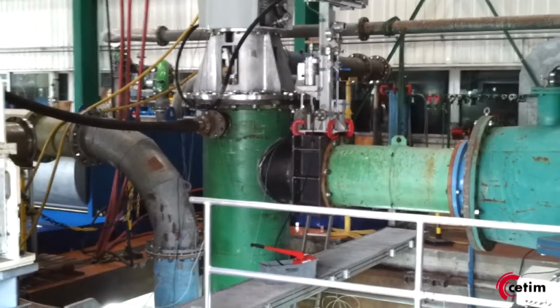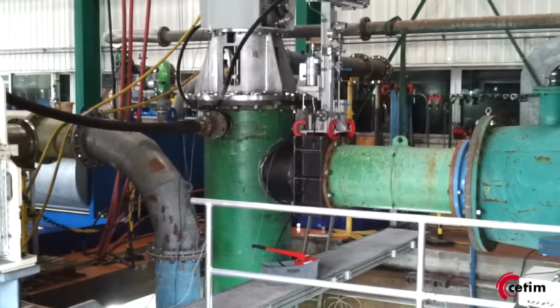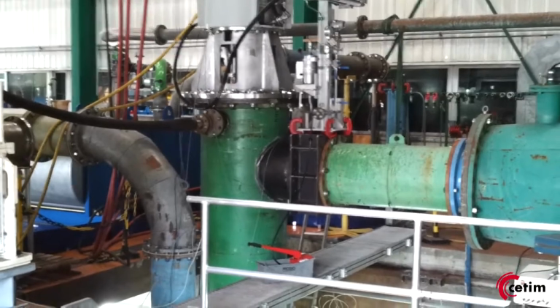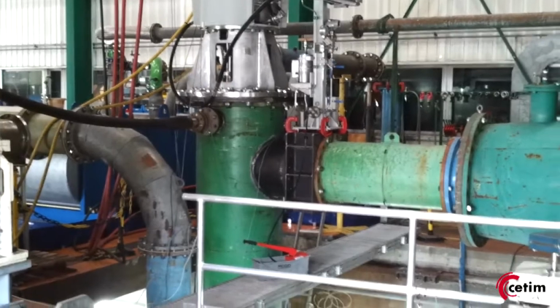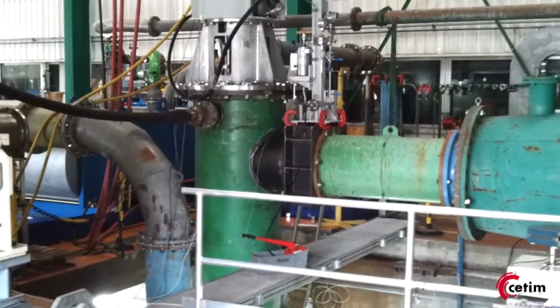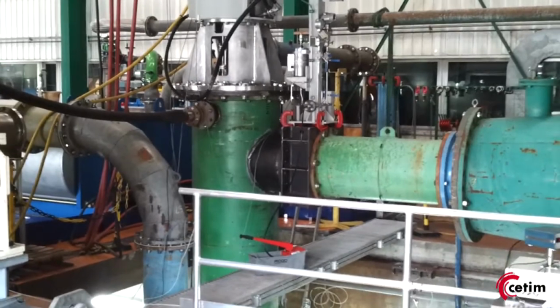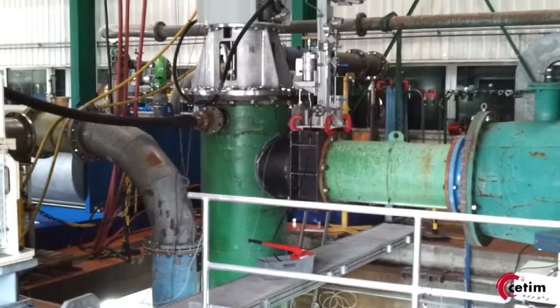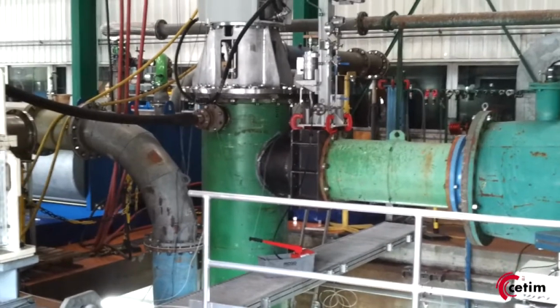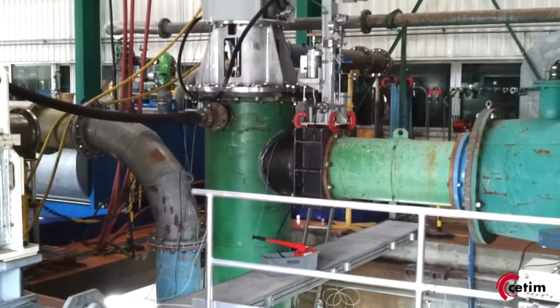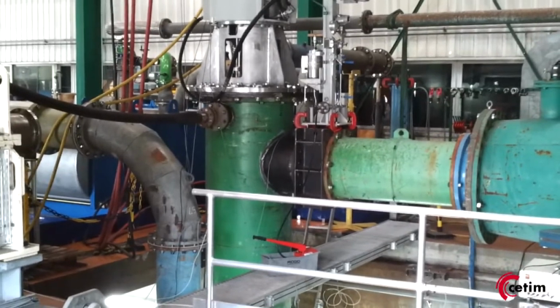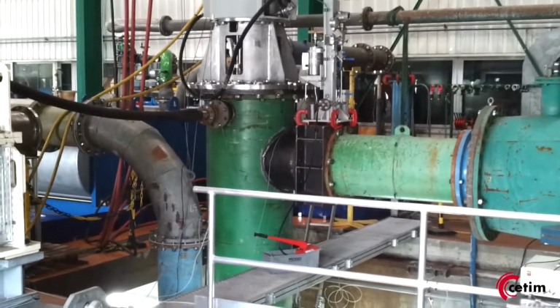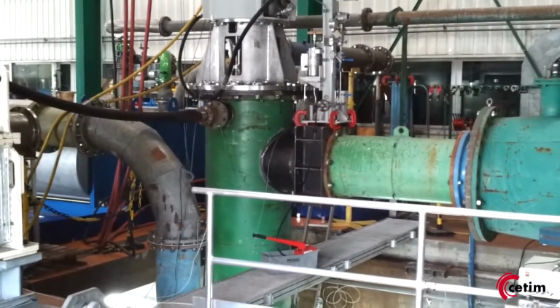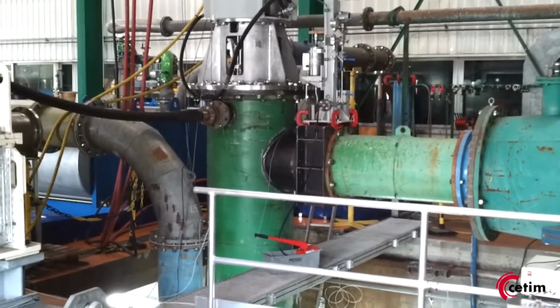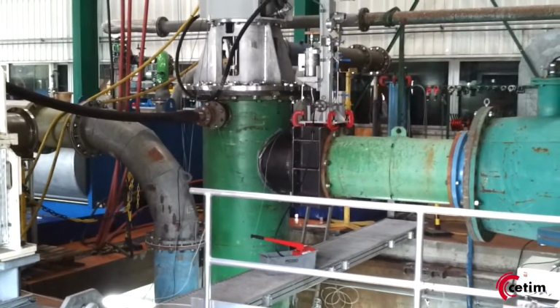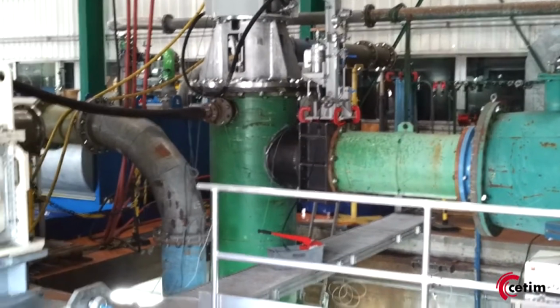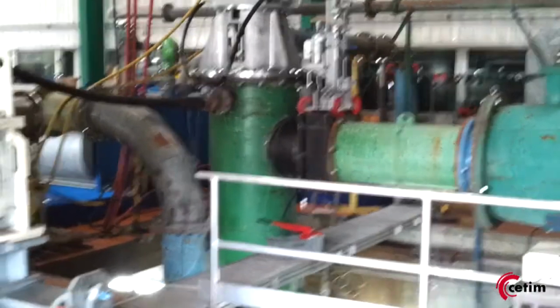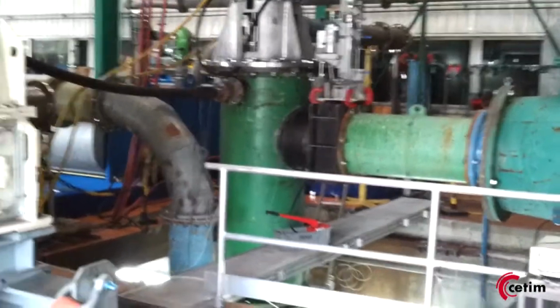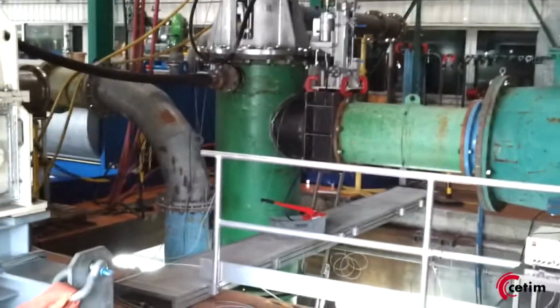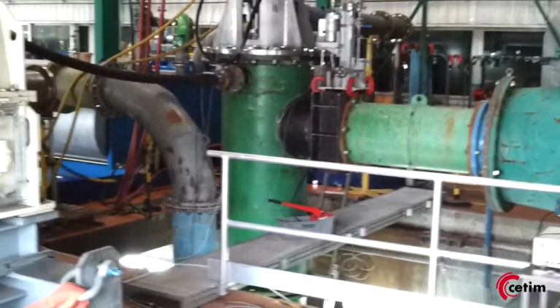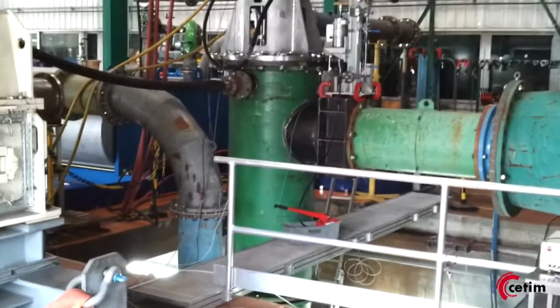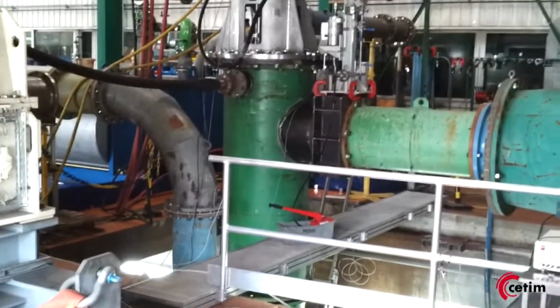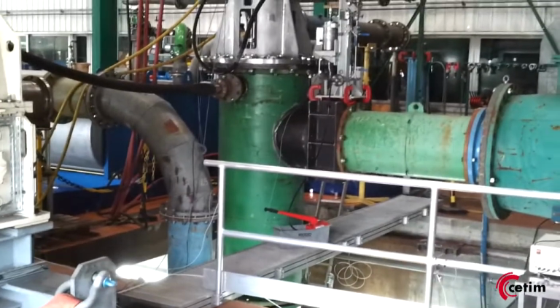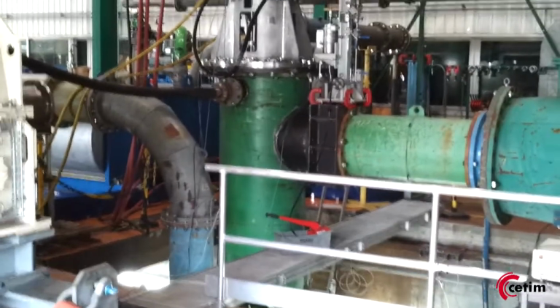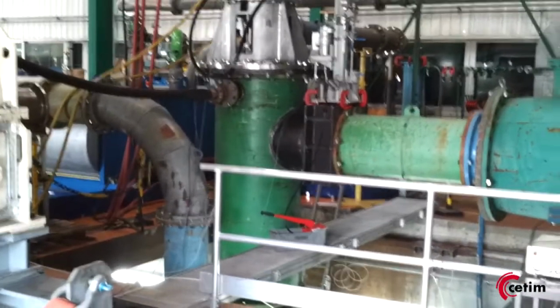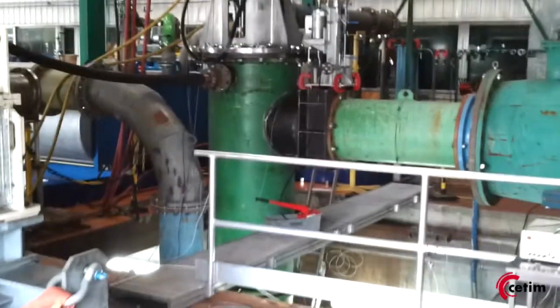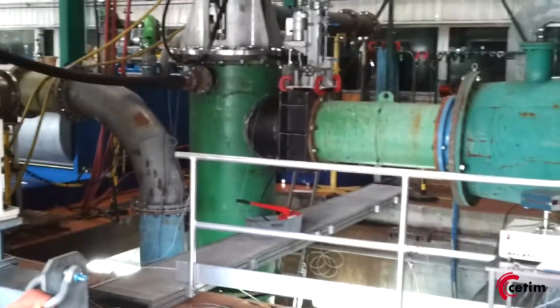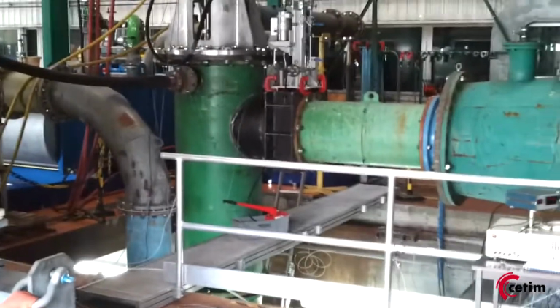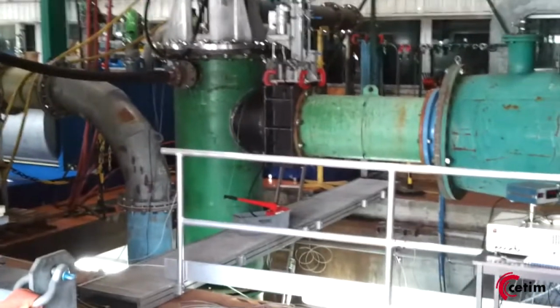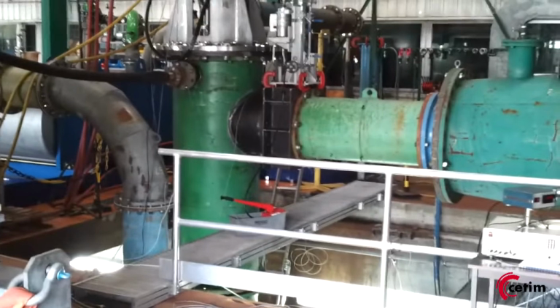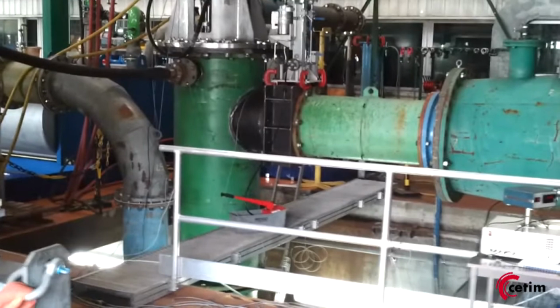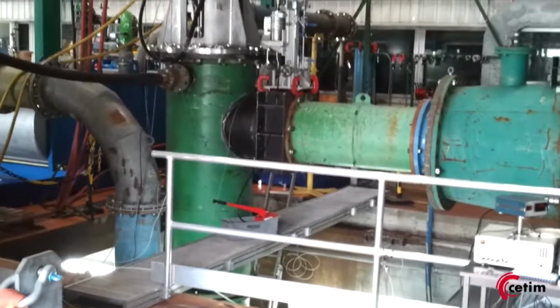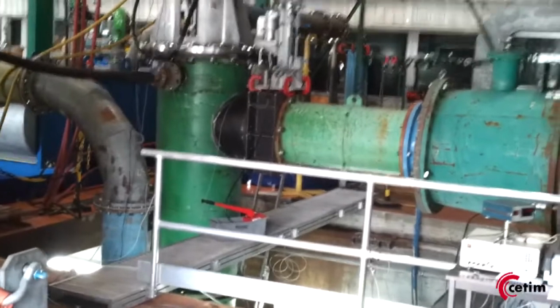We've just now started the pump and it started right away, no issue.